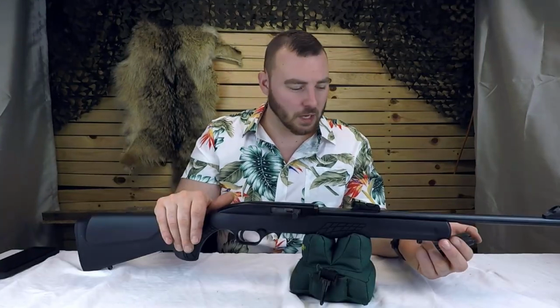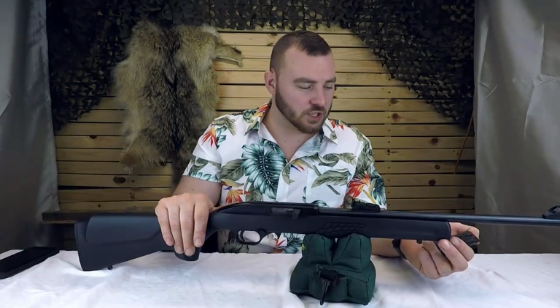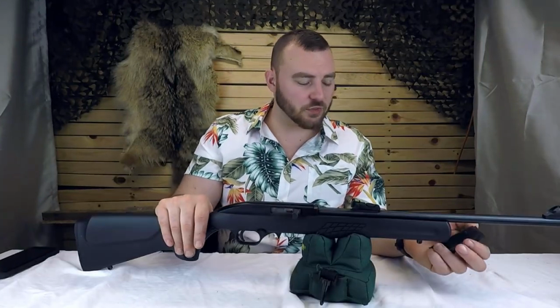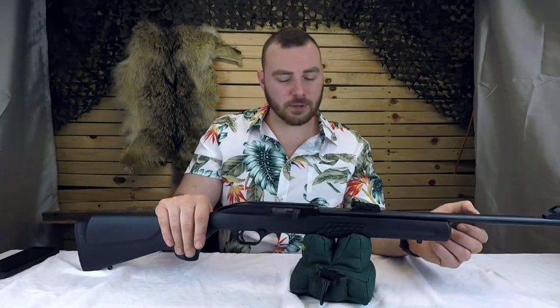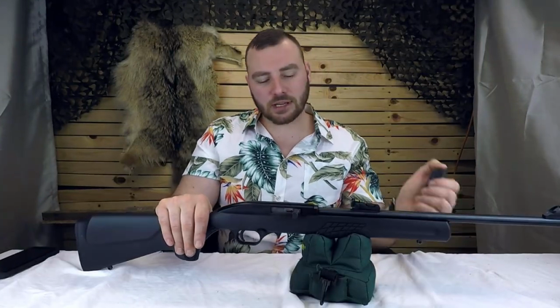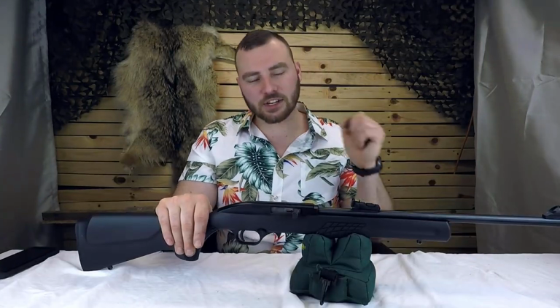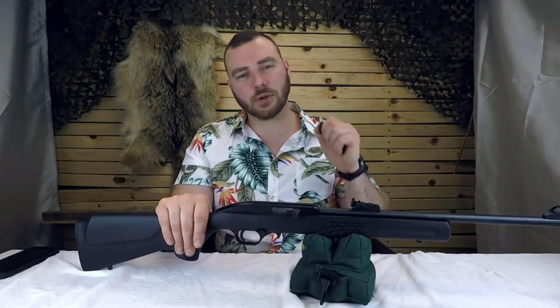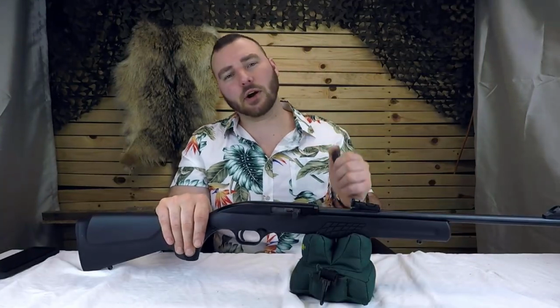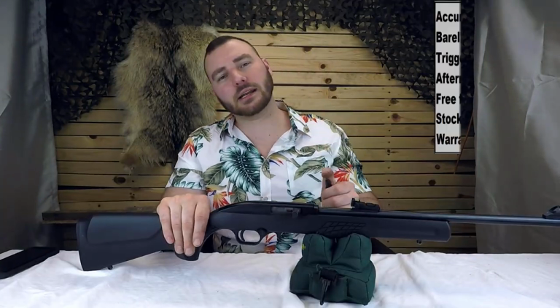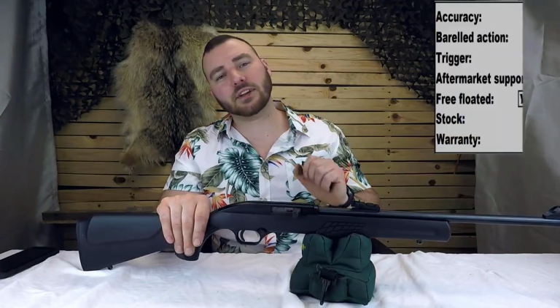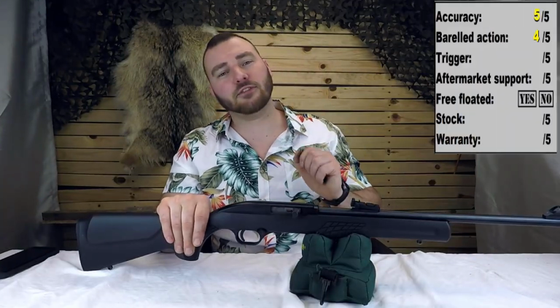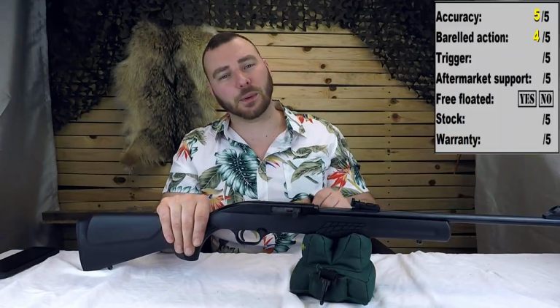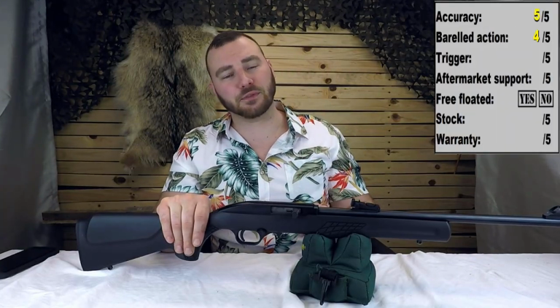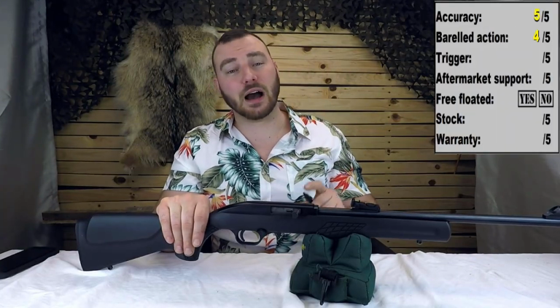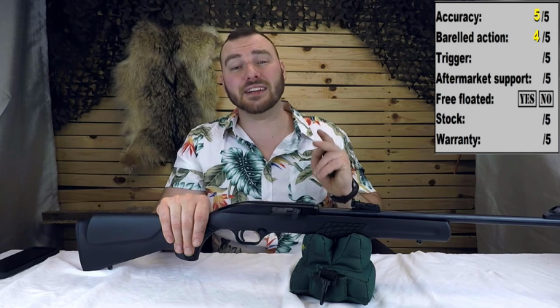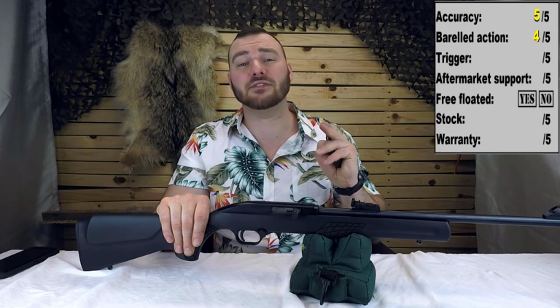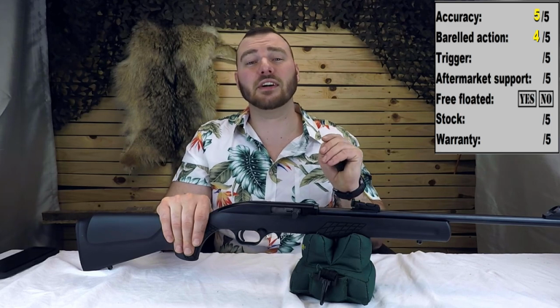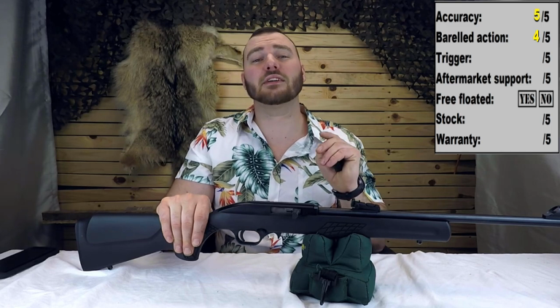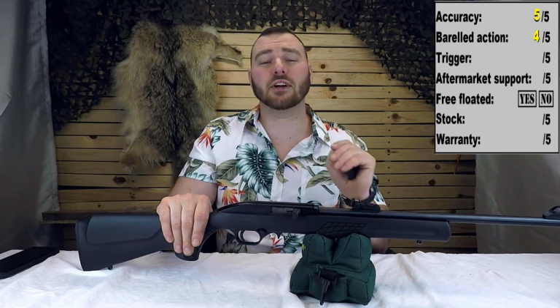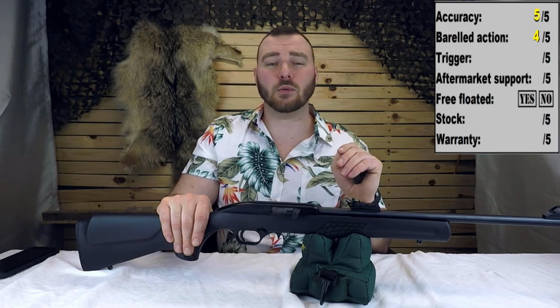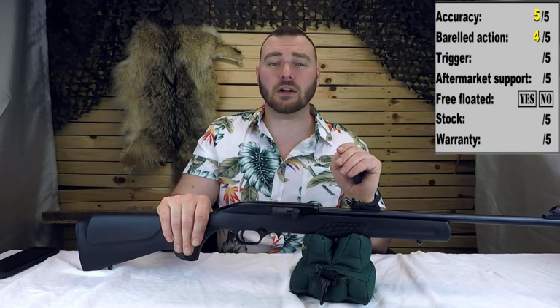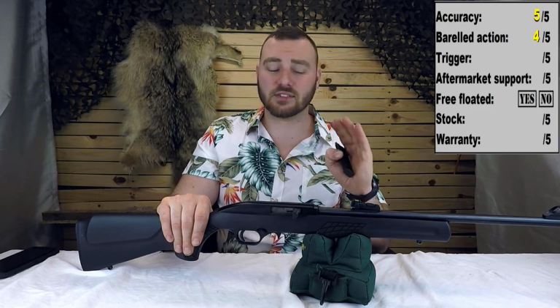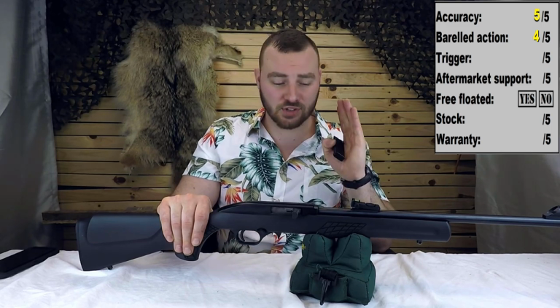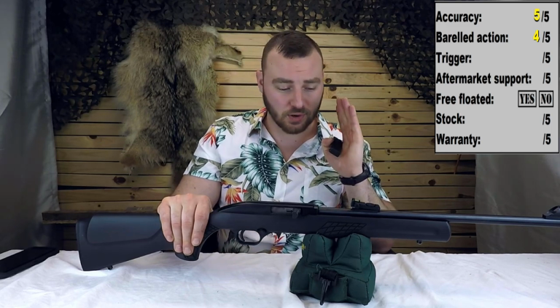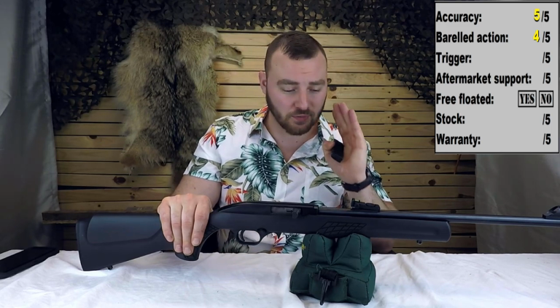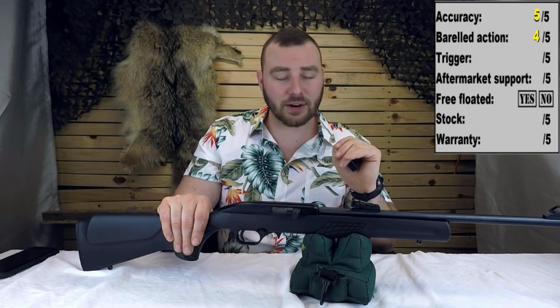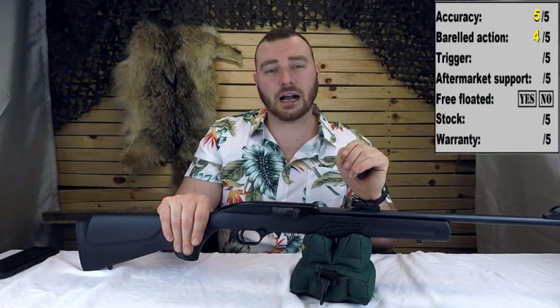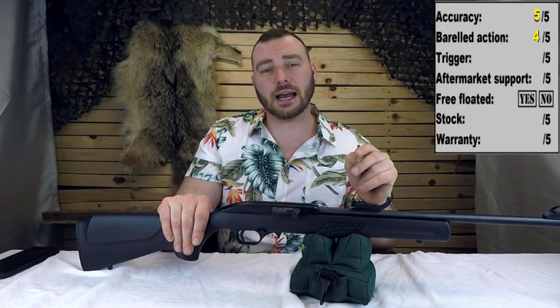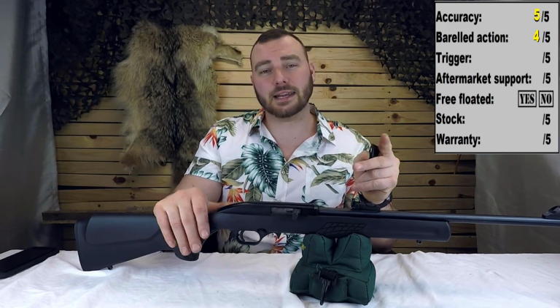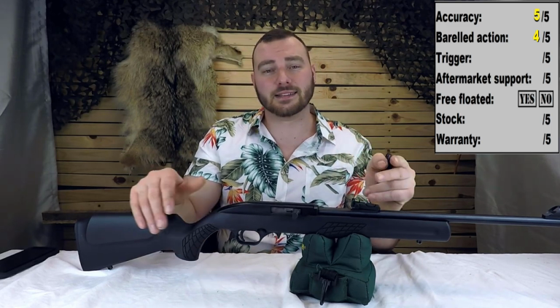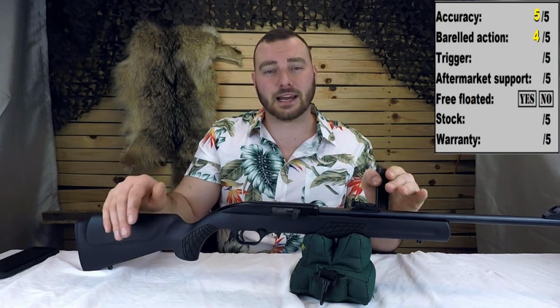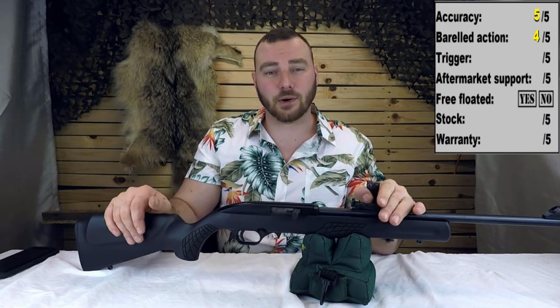For the barreled action, we are going to give it a 4 out of 5. It did very, very well and scored very high in its category.